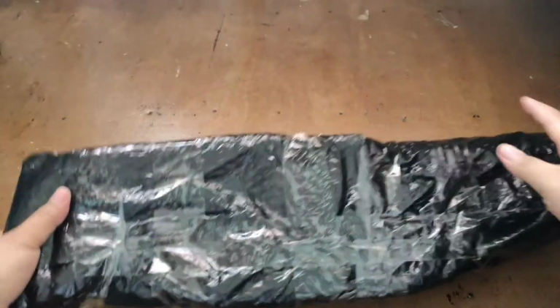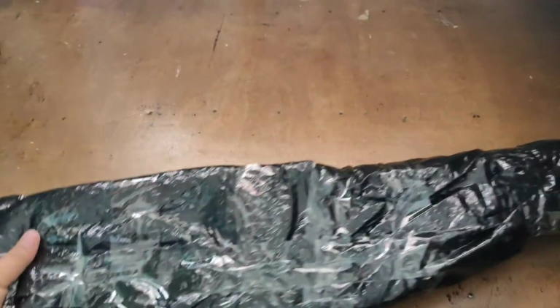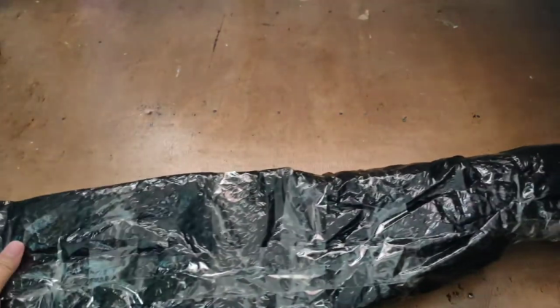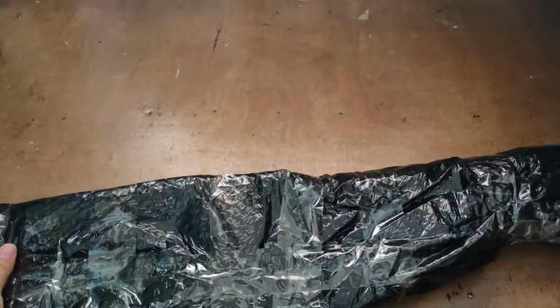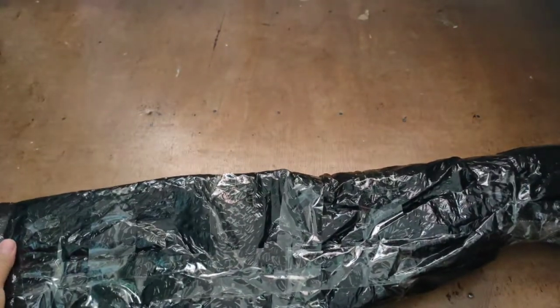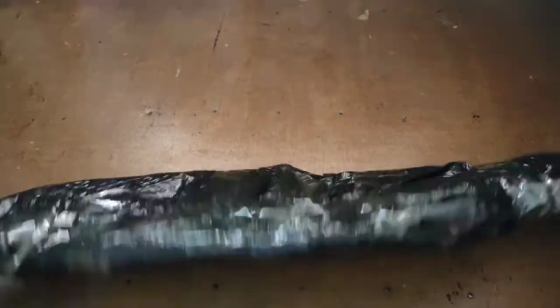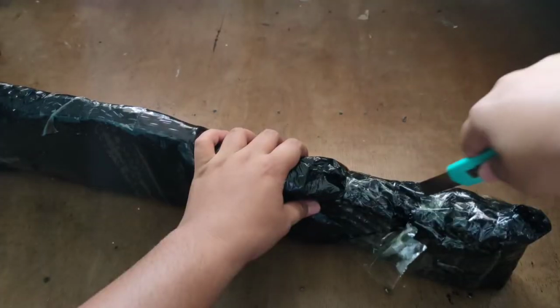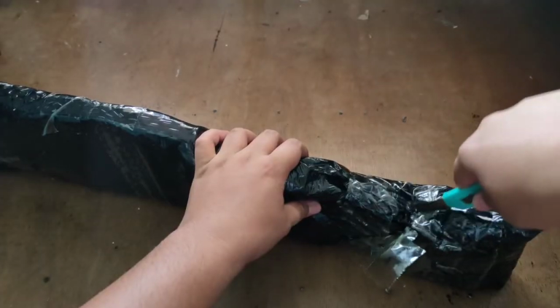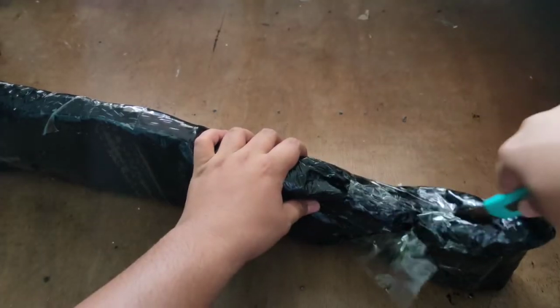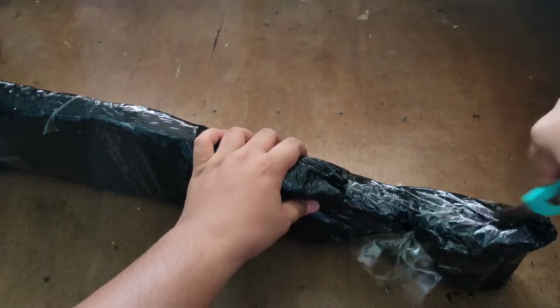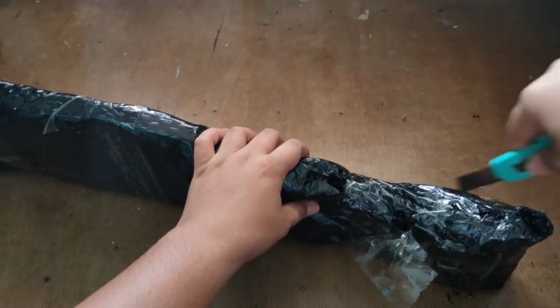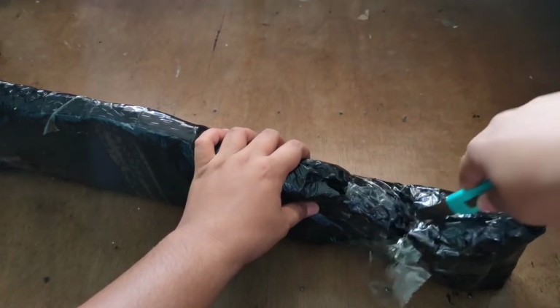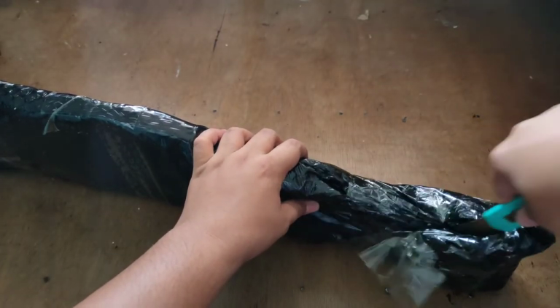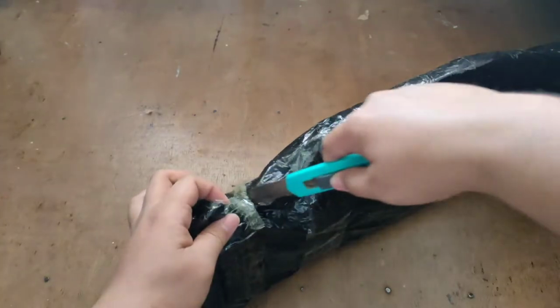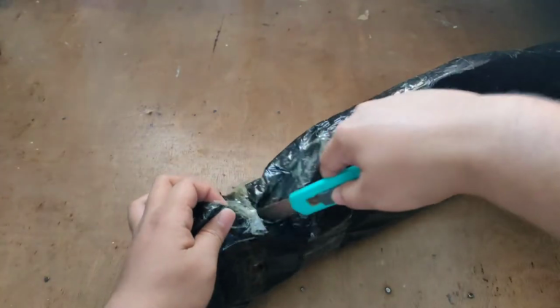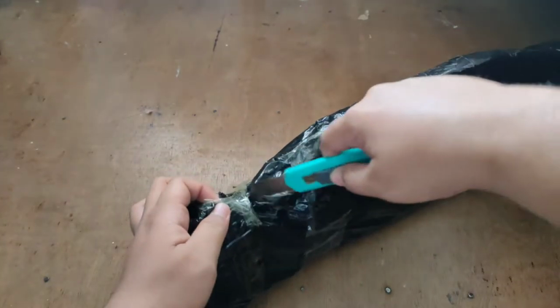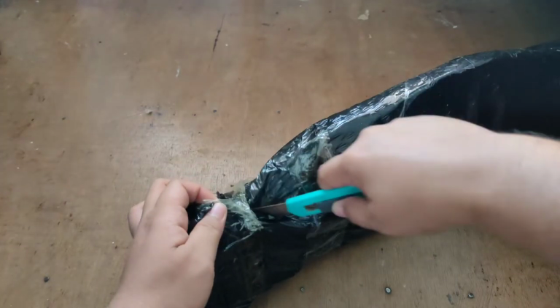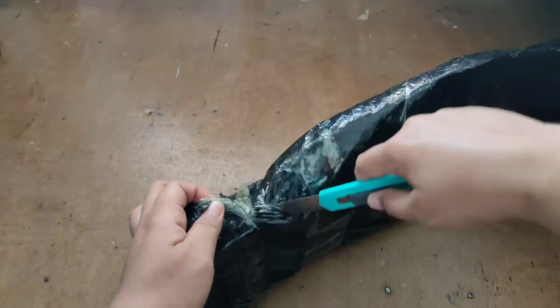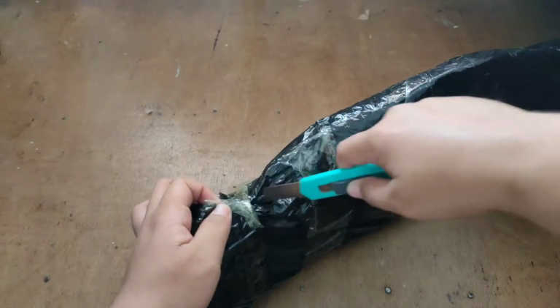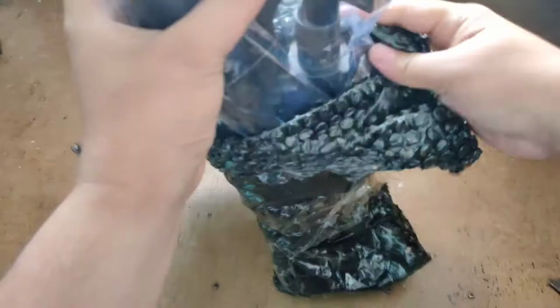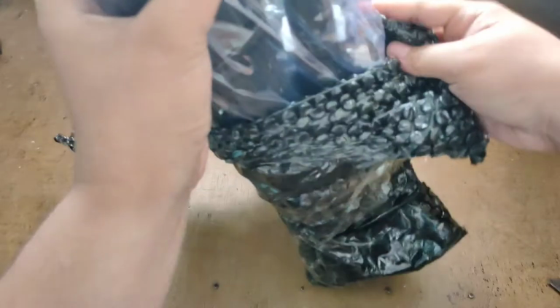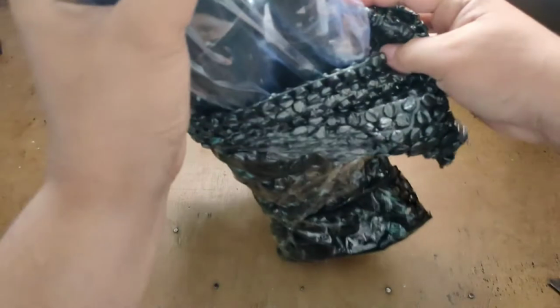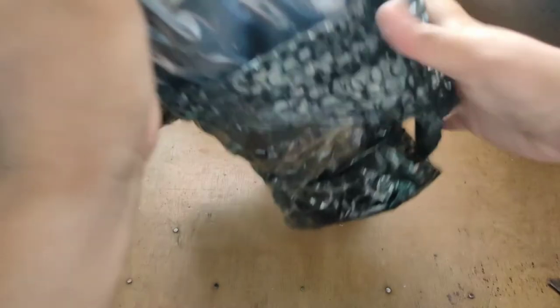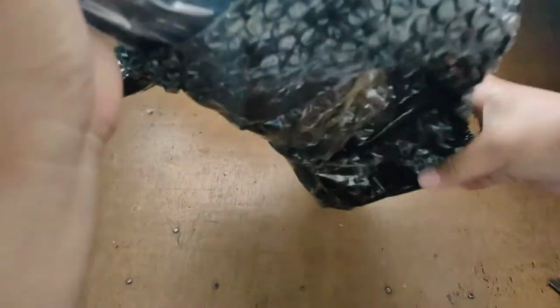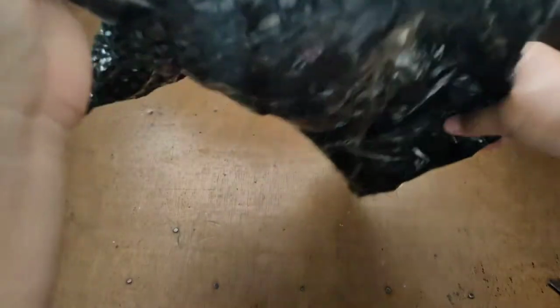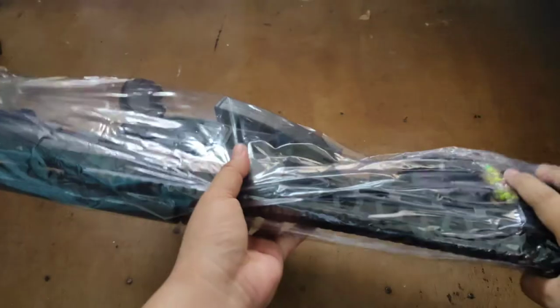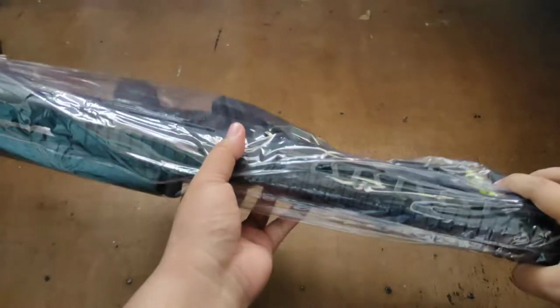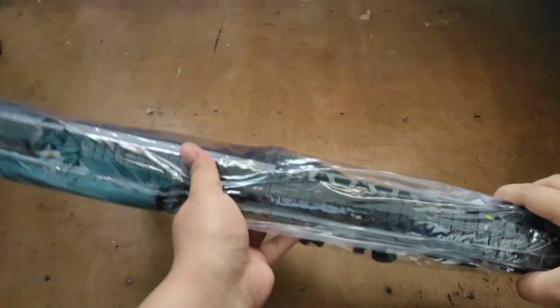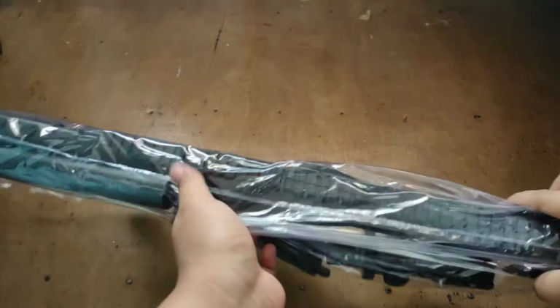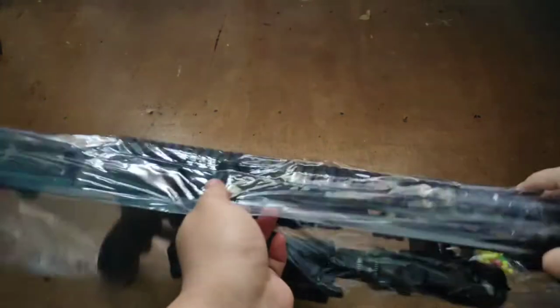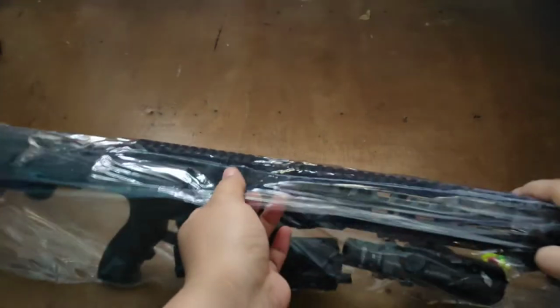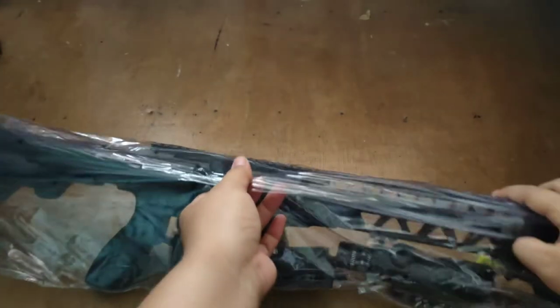So first impressions: the packaging was secured and the build material is hard pressed.